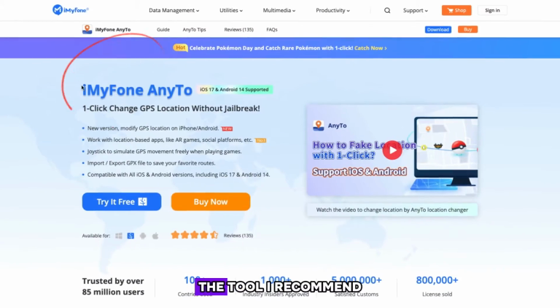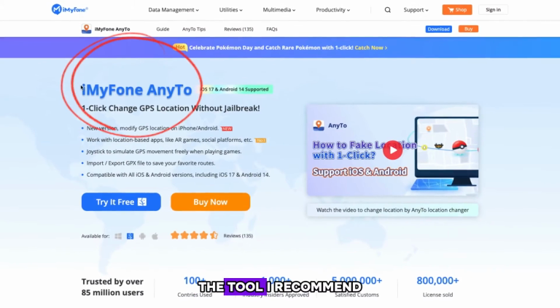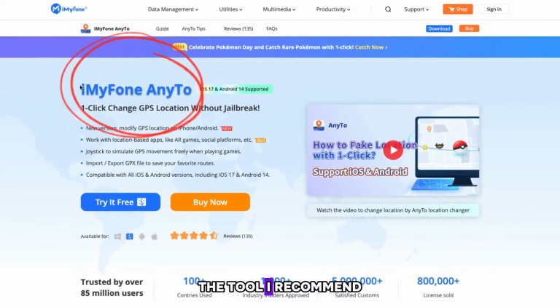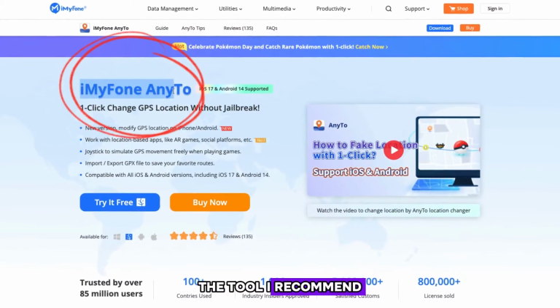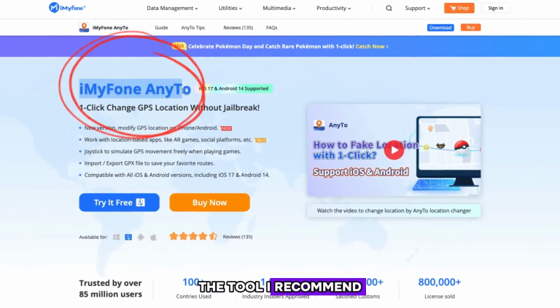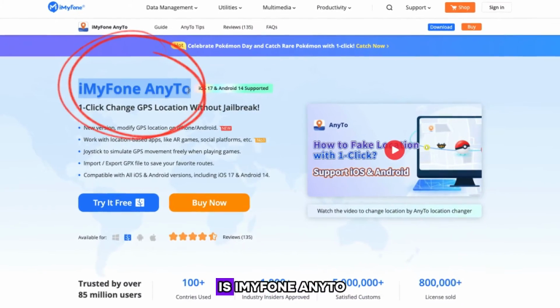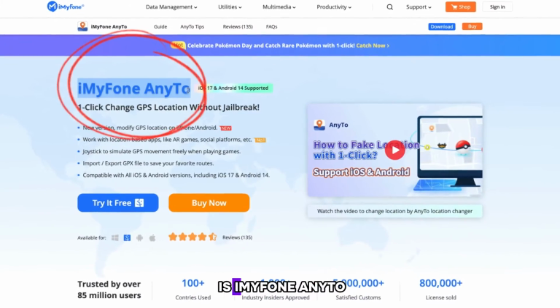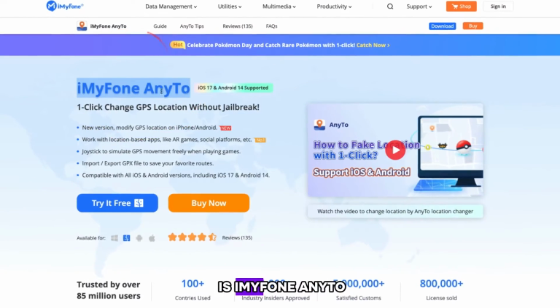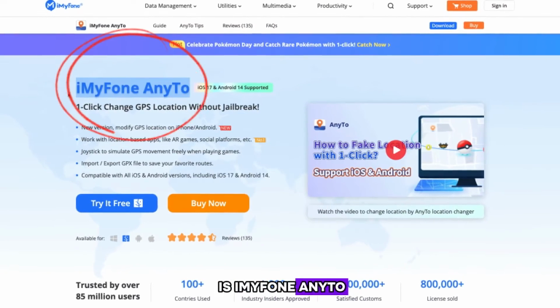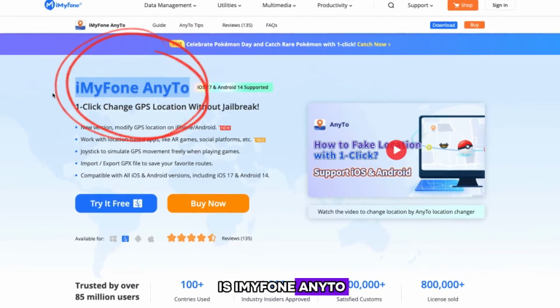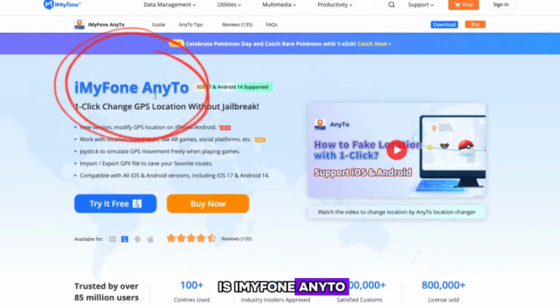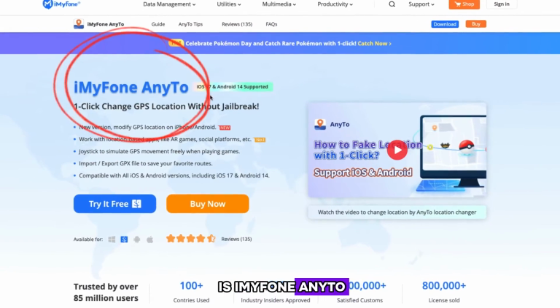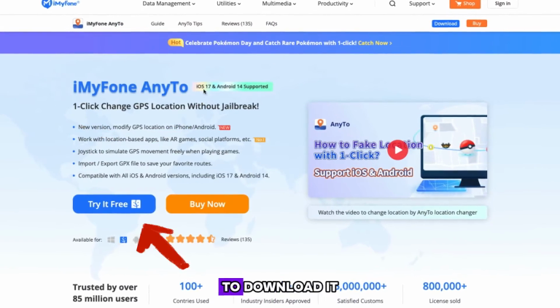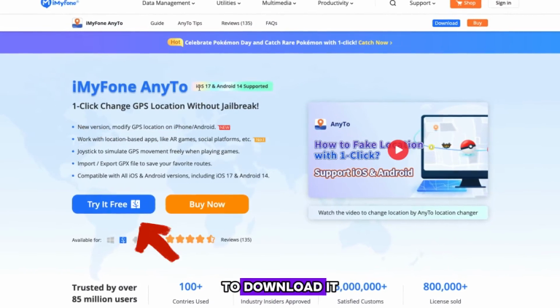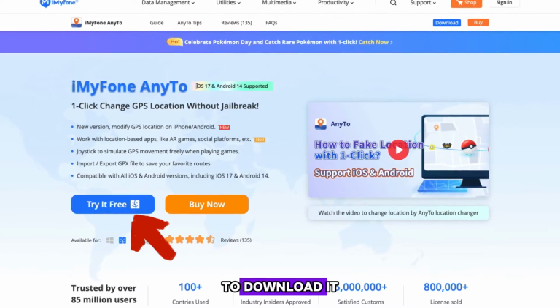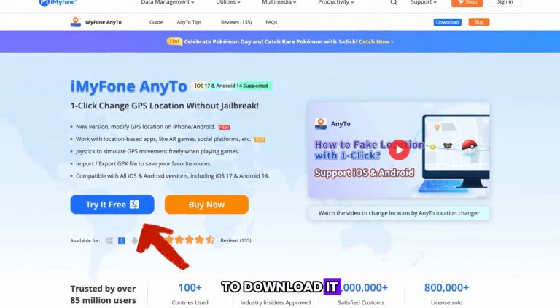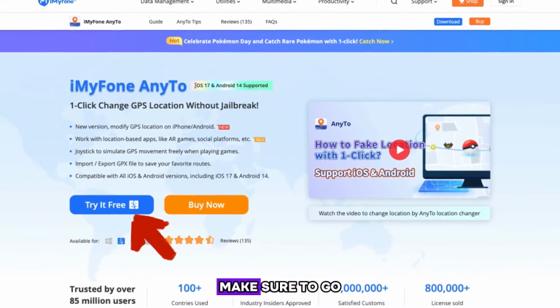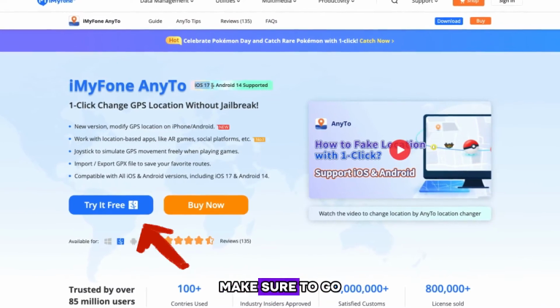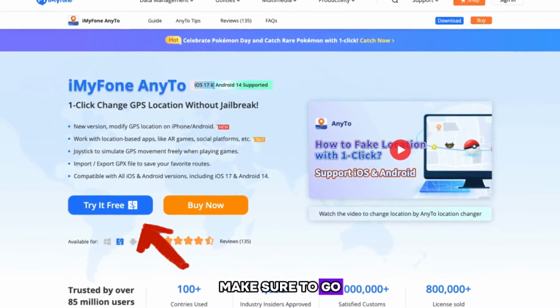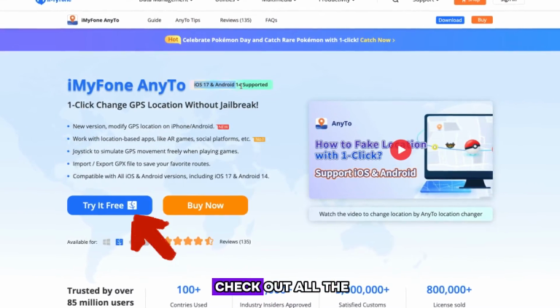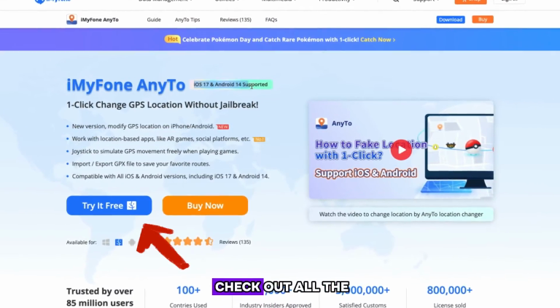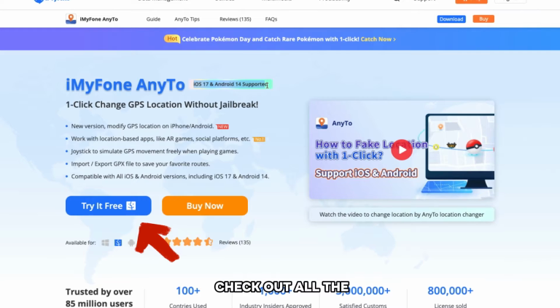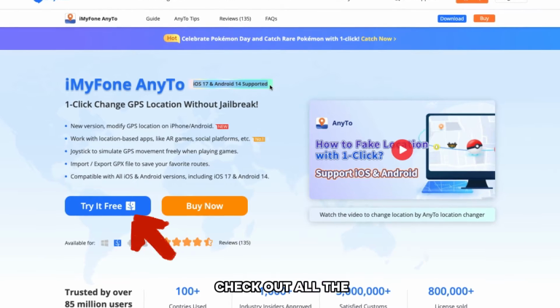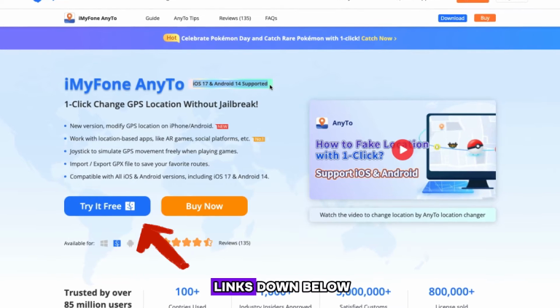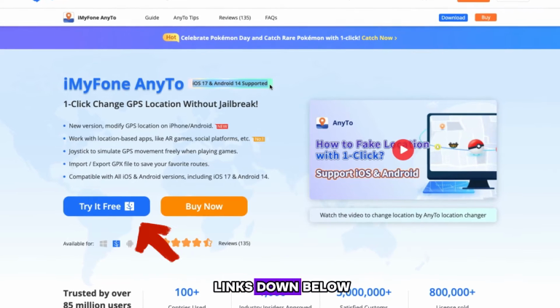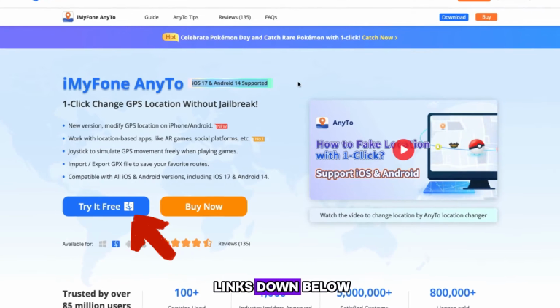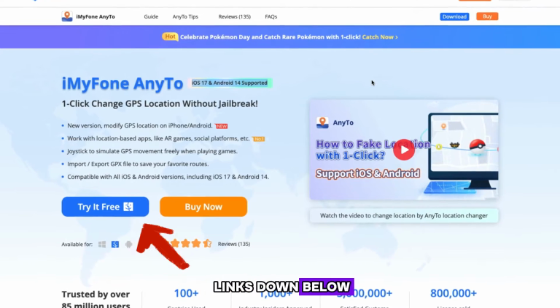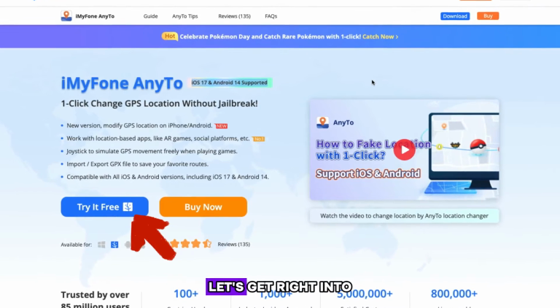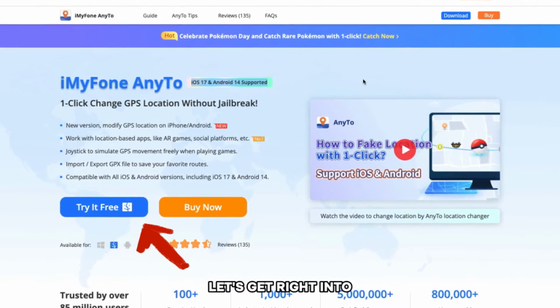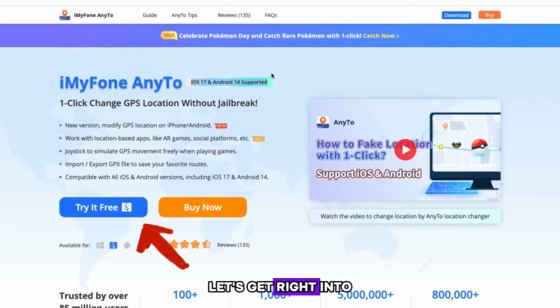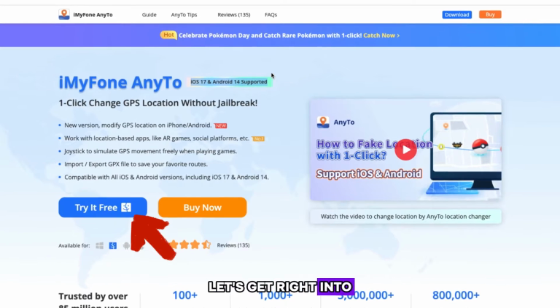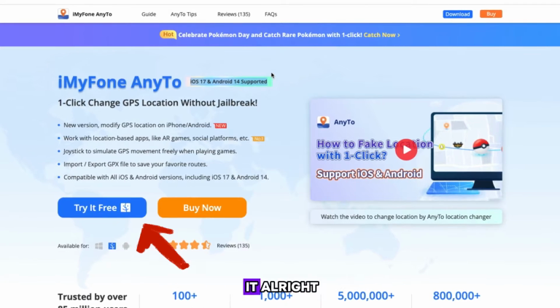The tool I recommend is iMyPhone AnyTo. To download it, make sure to go check out all the links down below. Let's get right into it.